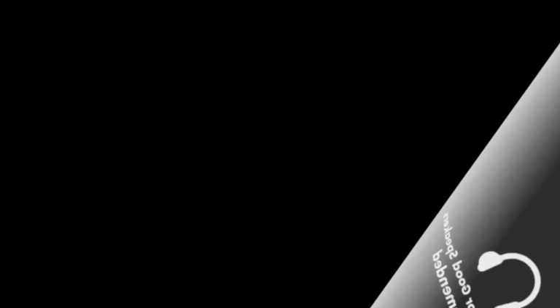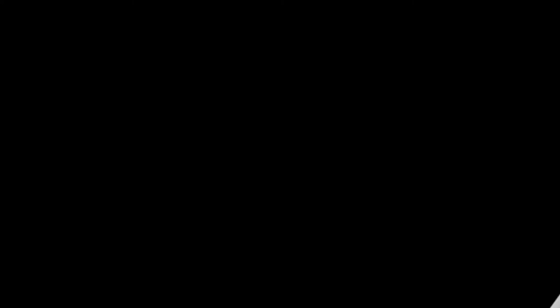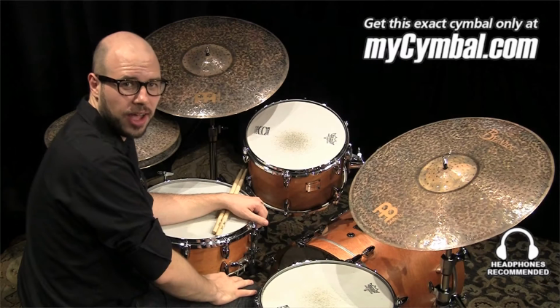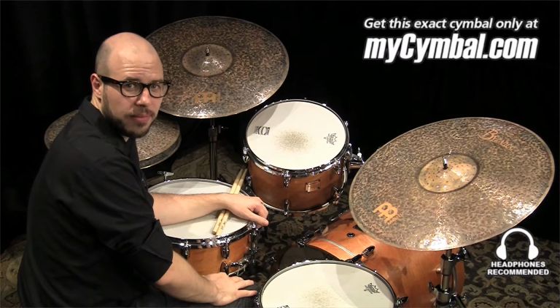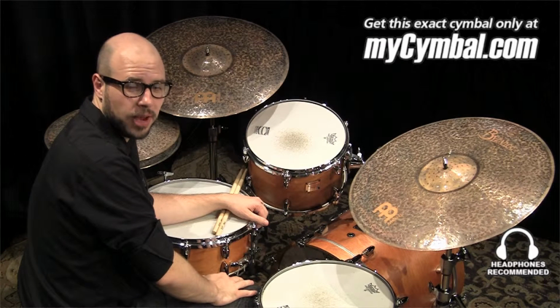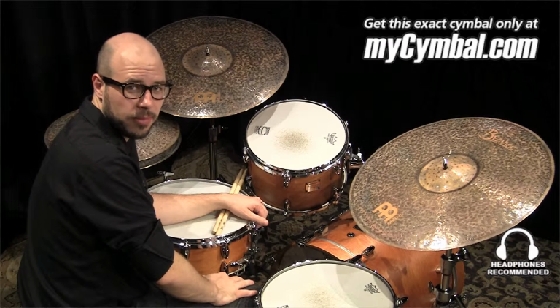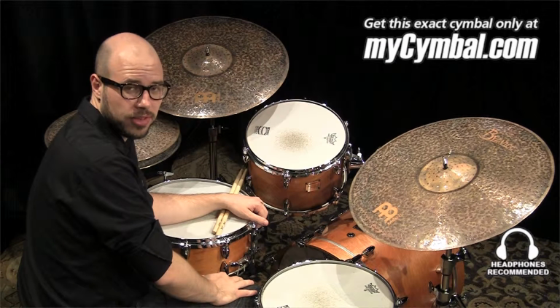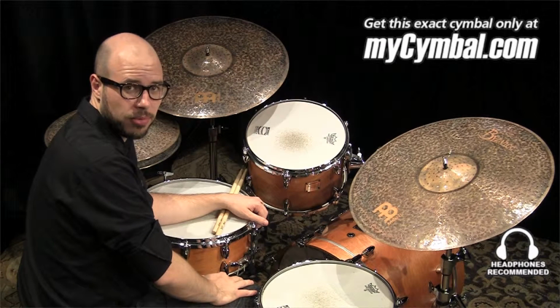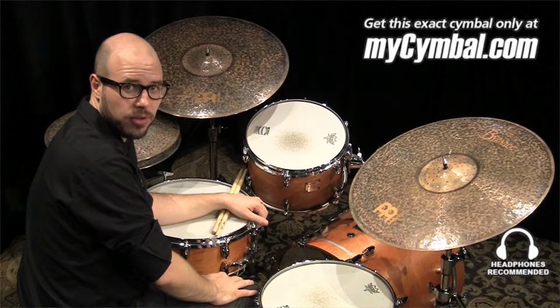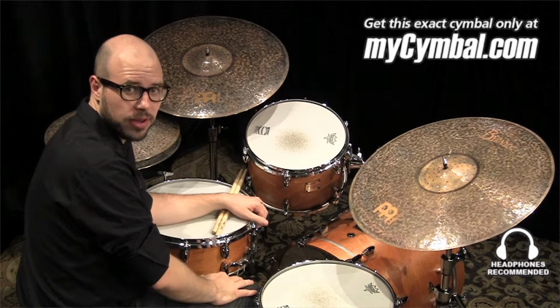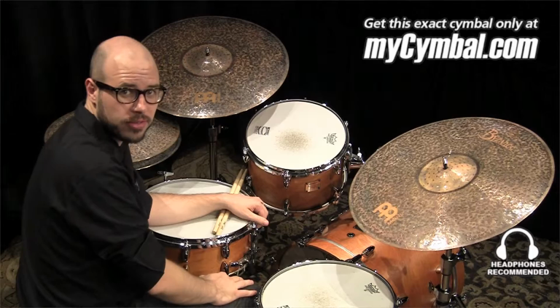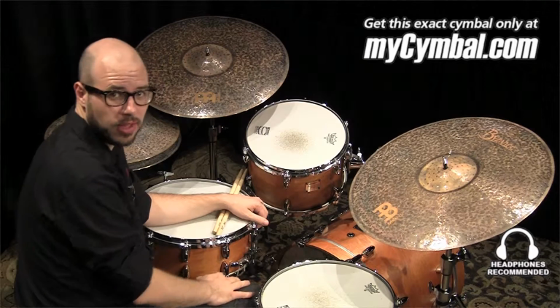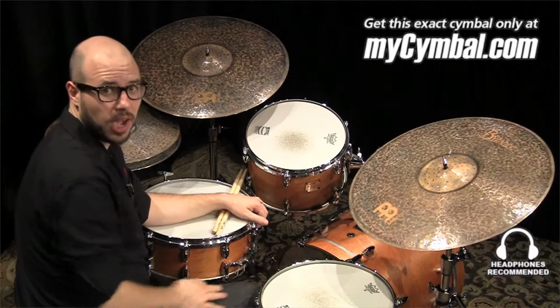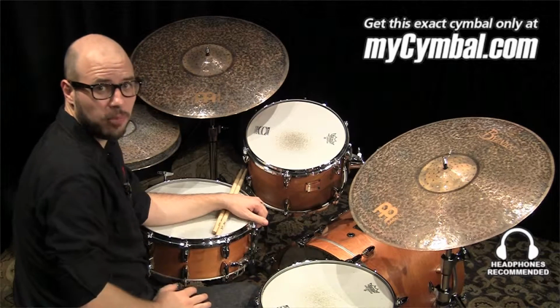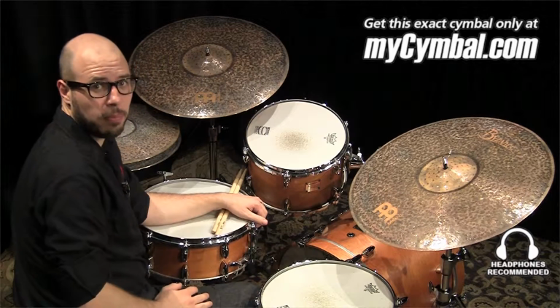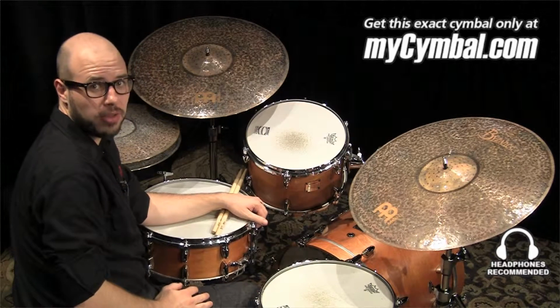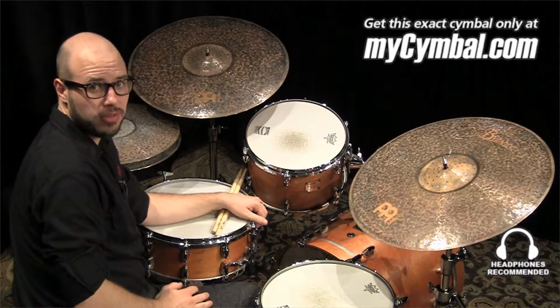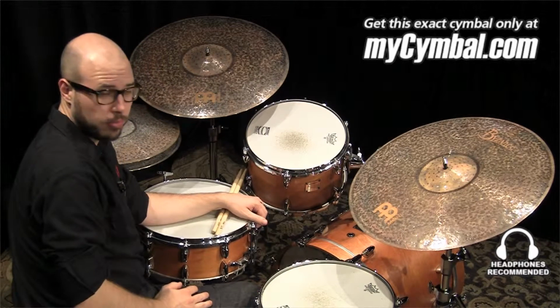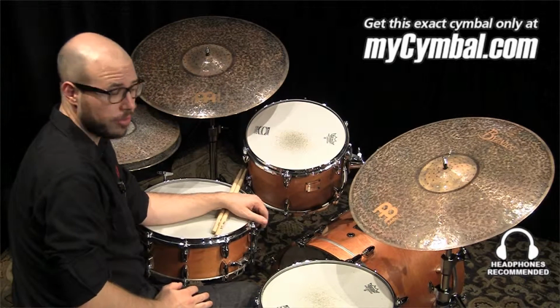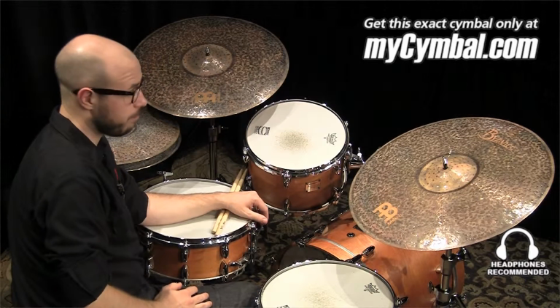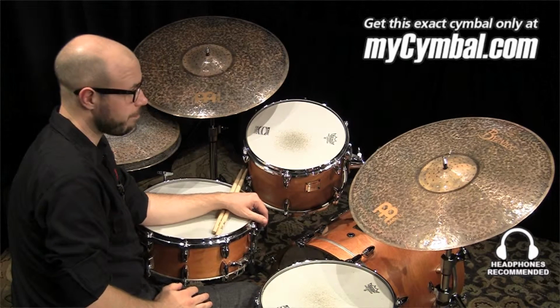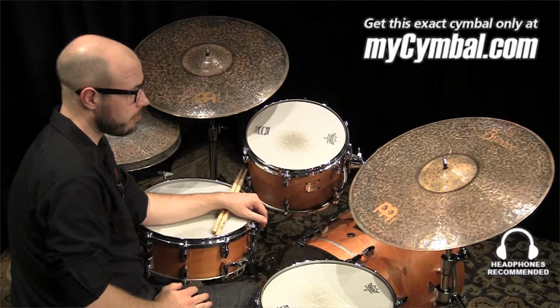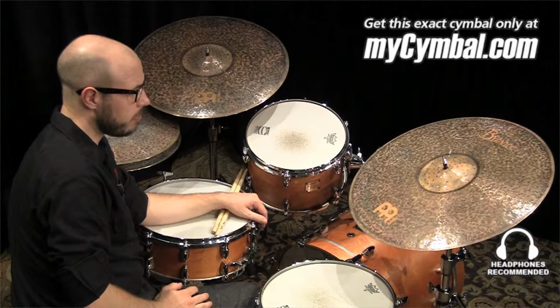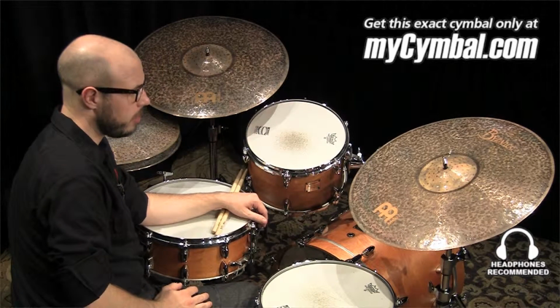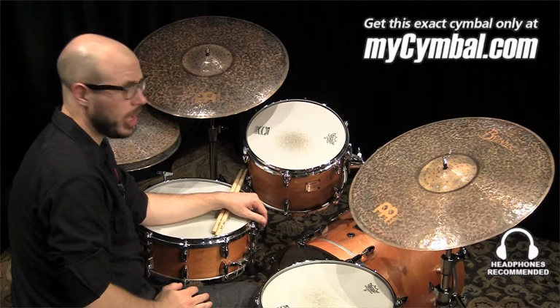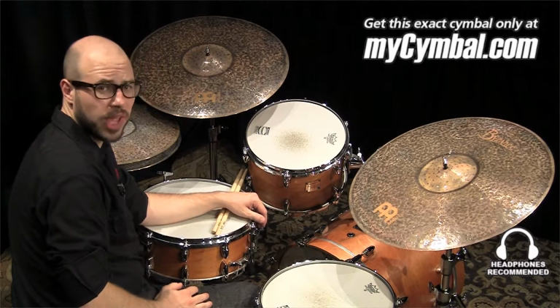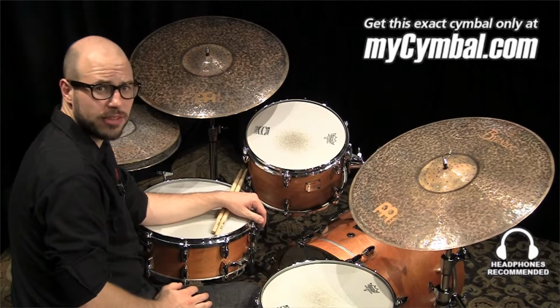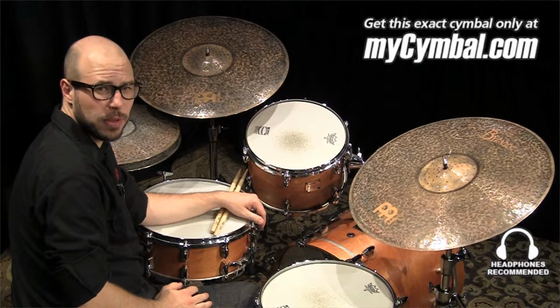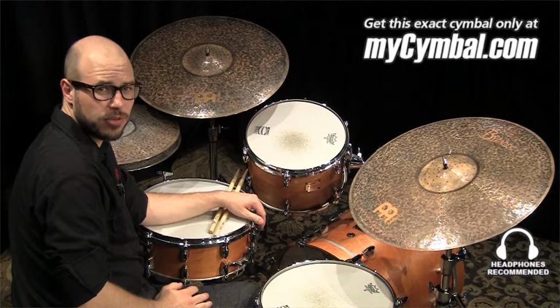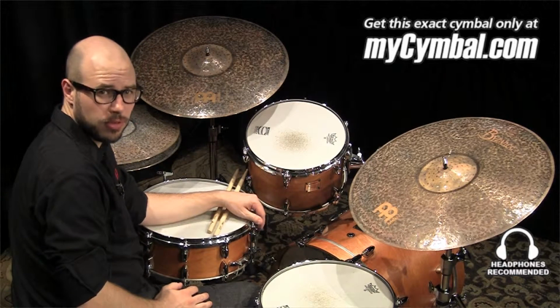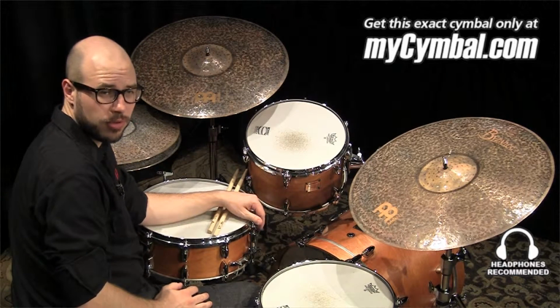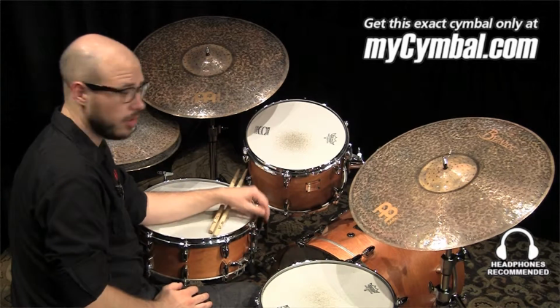Hi, my name is Gabriel Harris. I'm with Meinl Cymbals, and we have a special cymbal here.